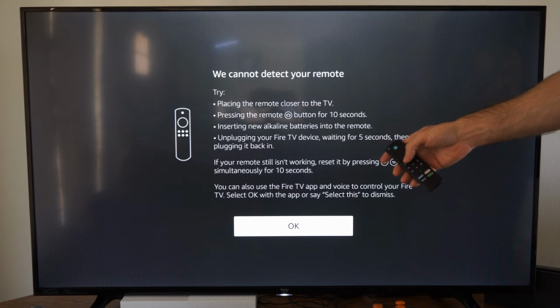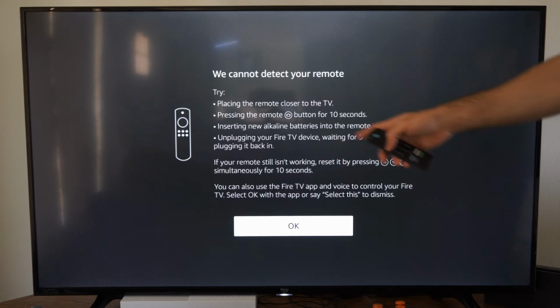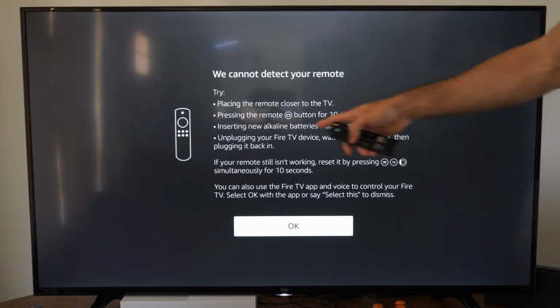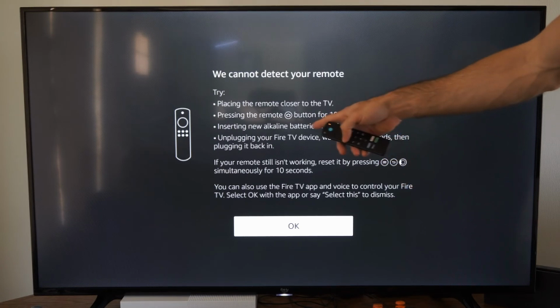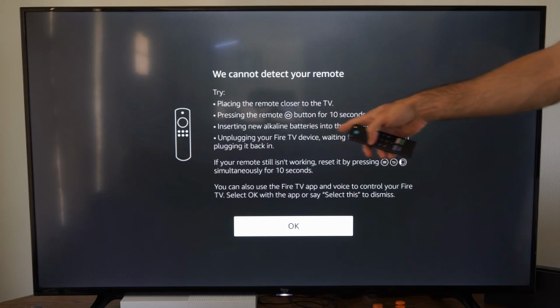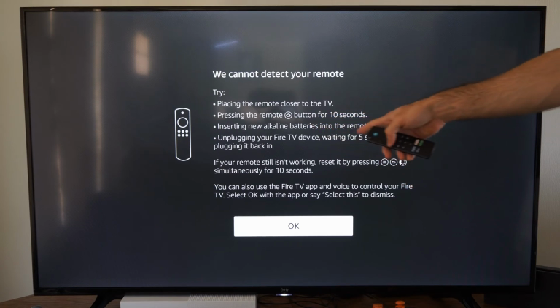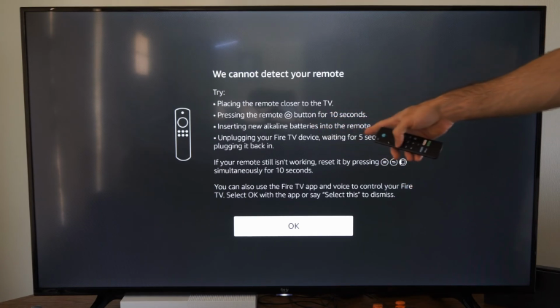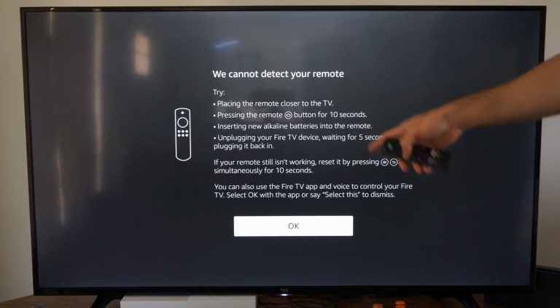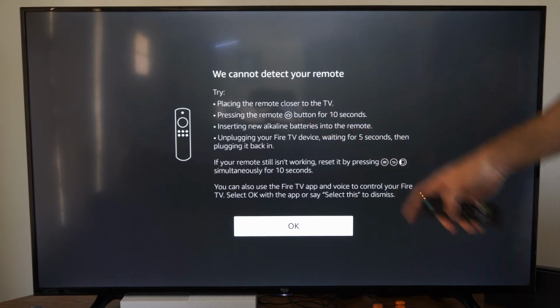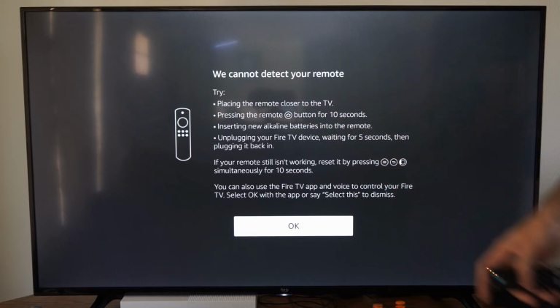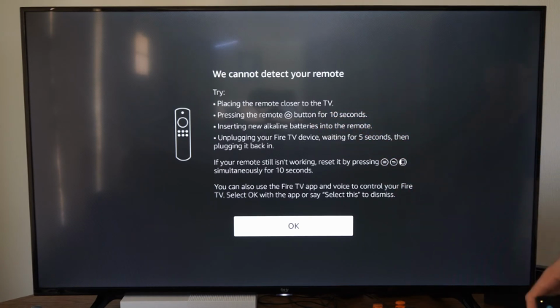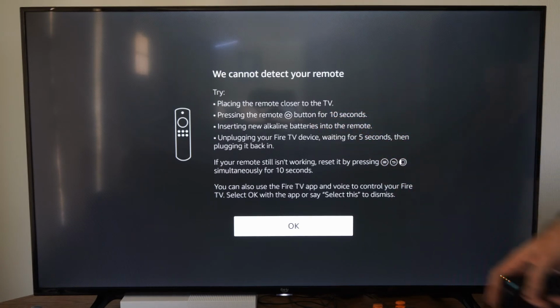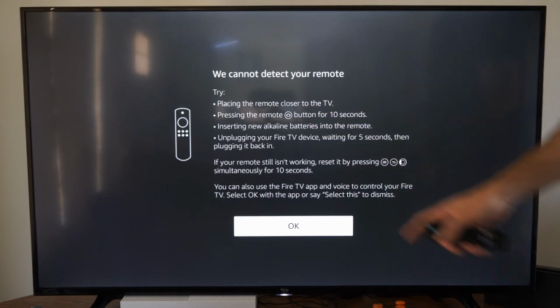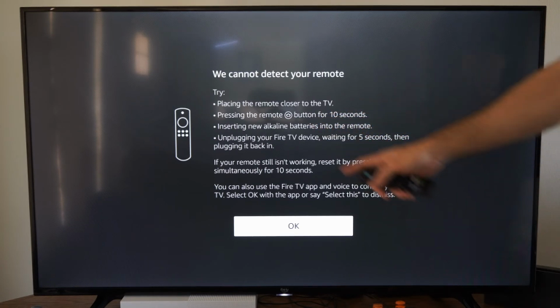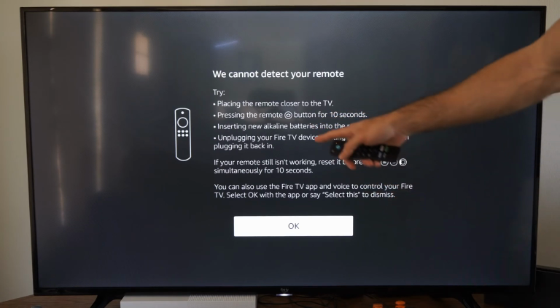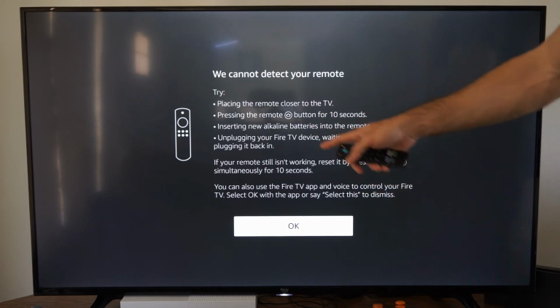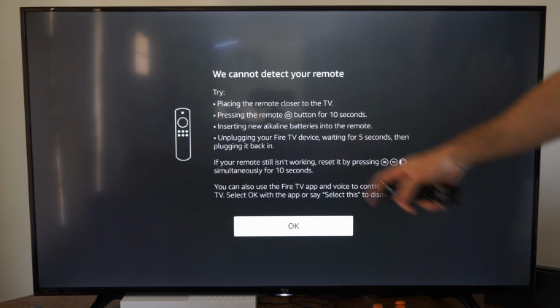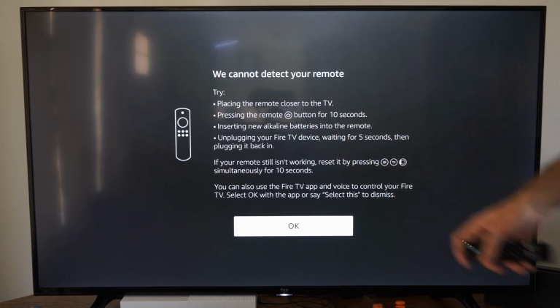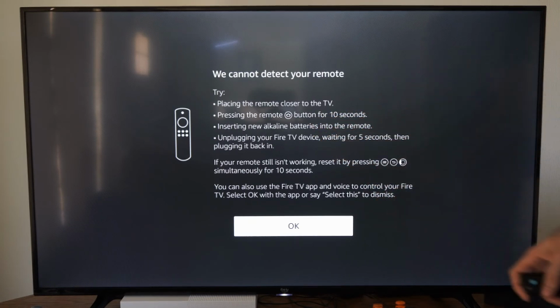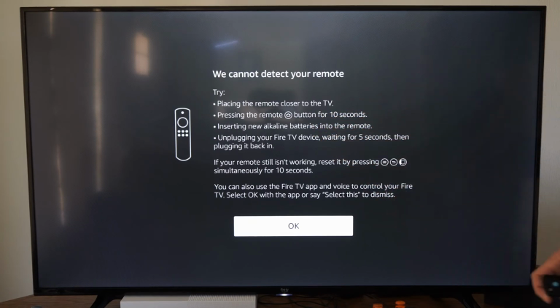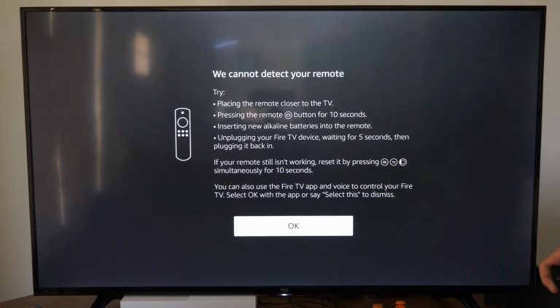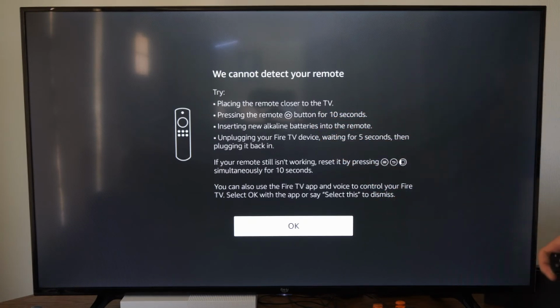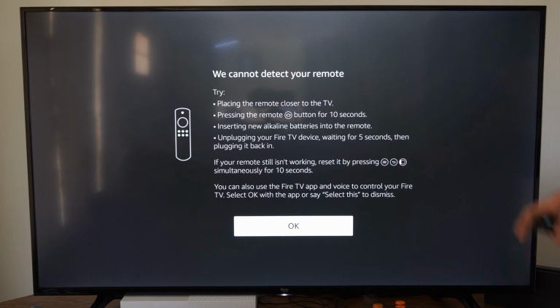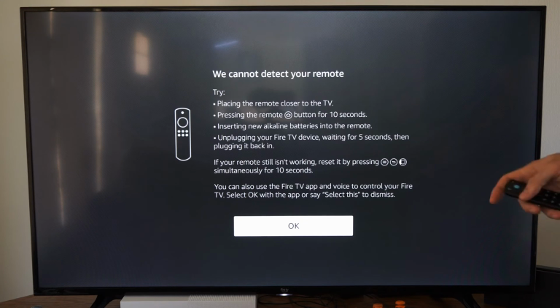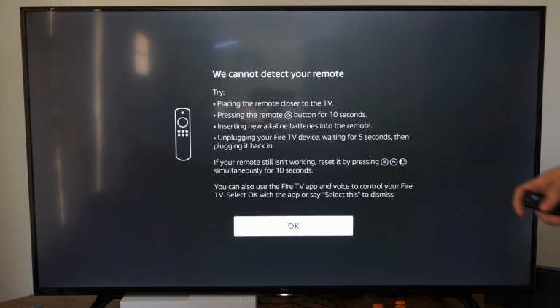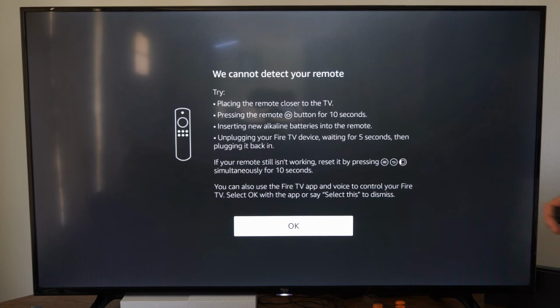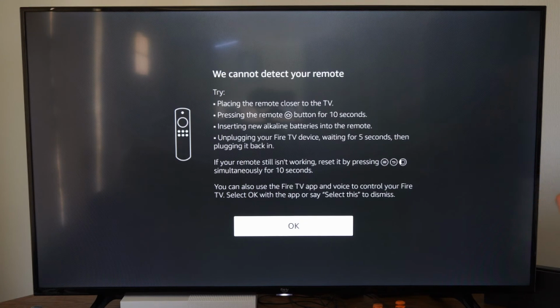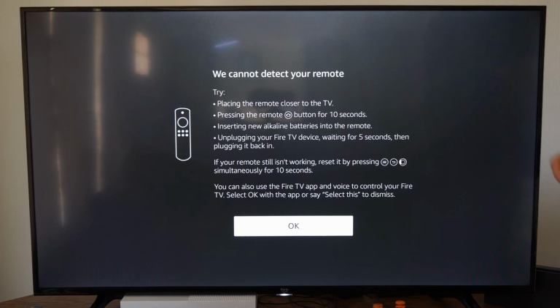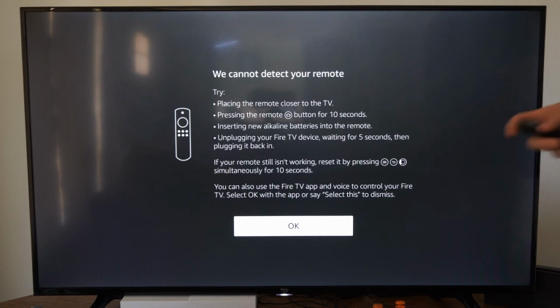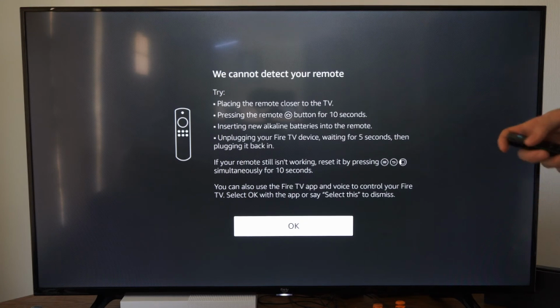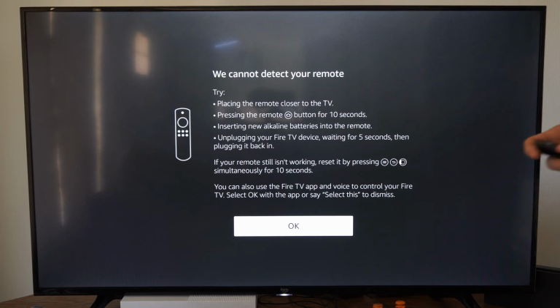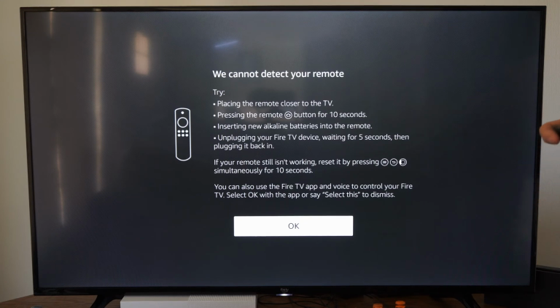Insert new alkaline batteries into the remote, unplug your Fire TV device, wait five seconds, then plug it back in.